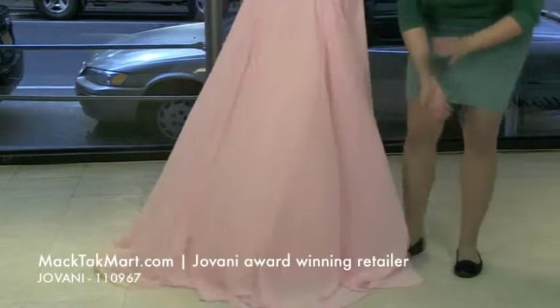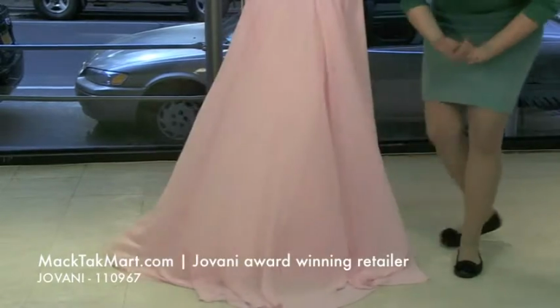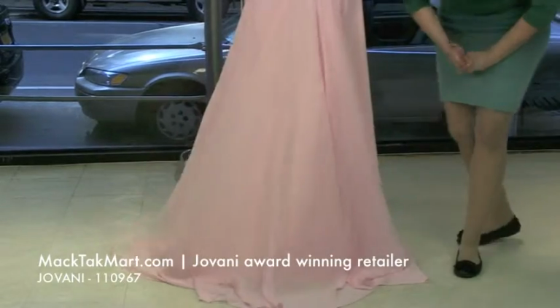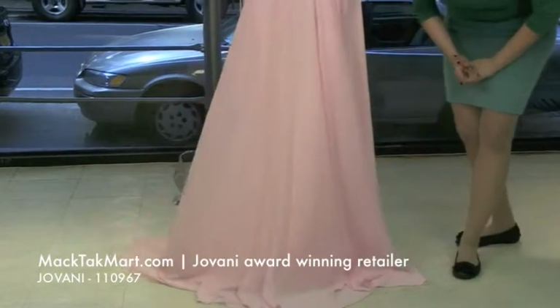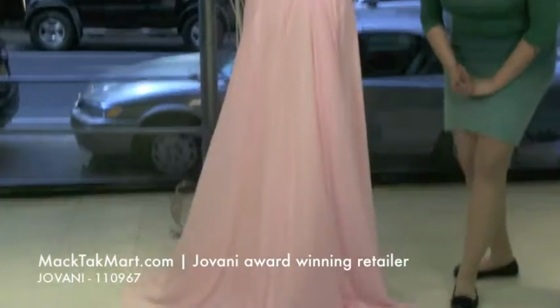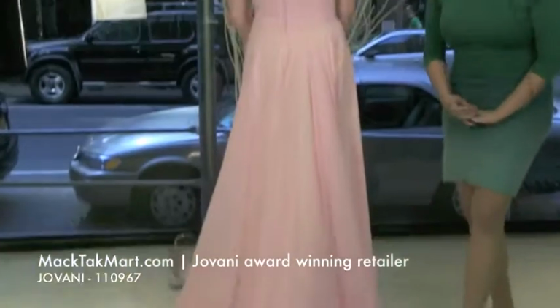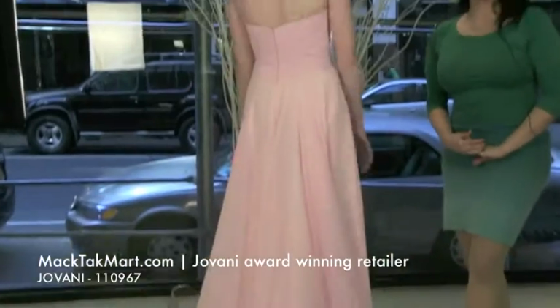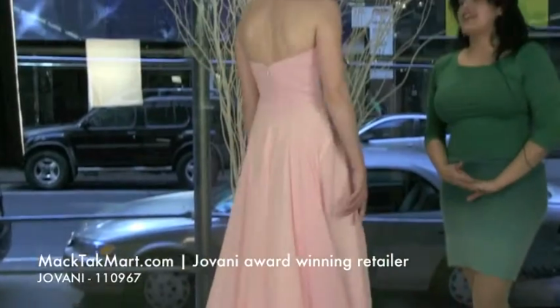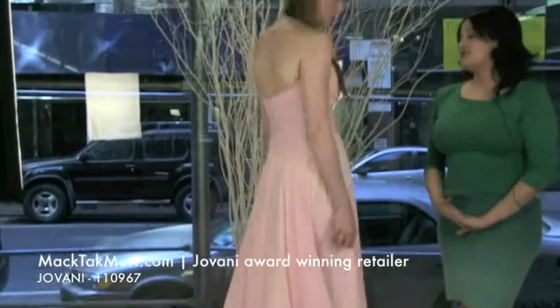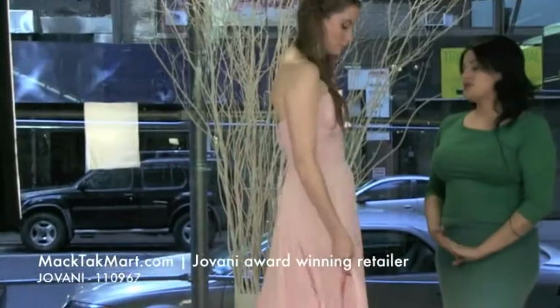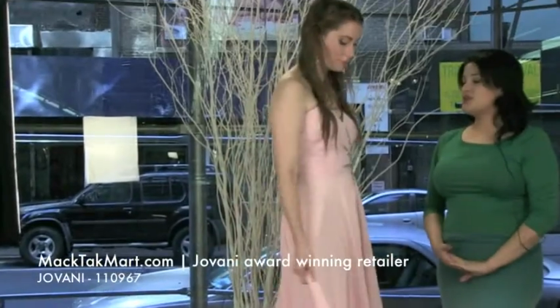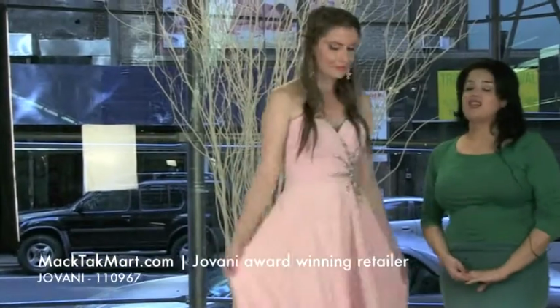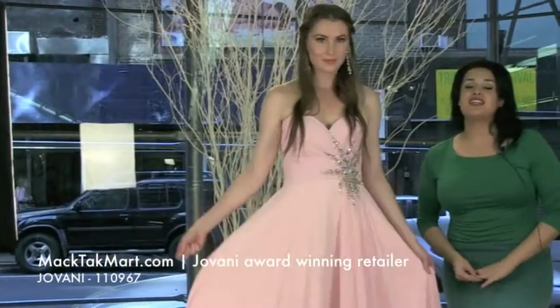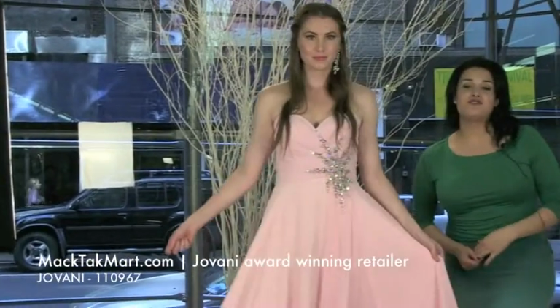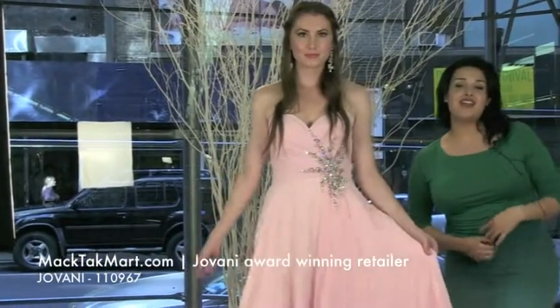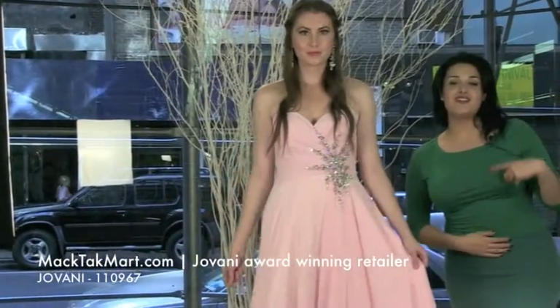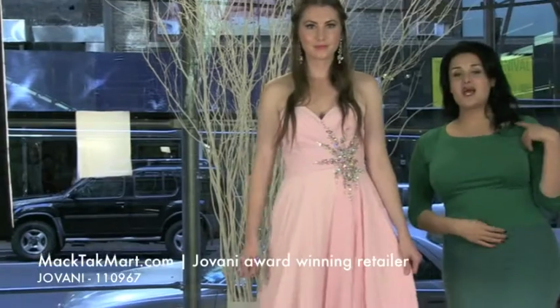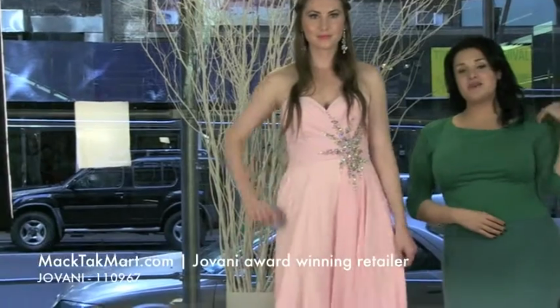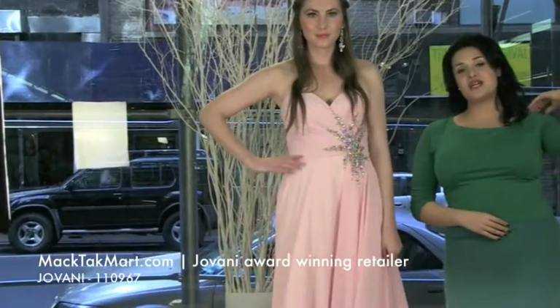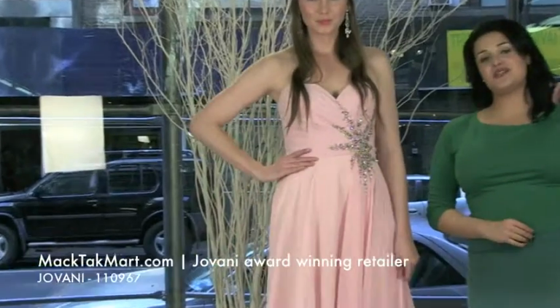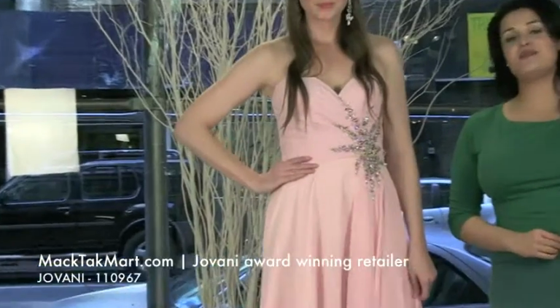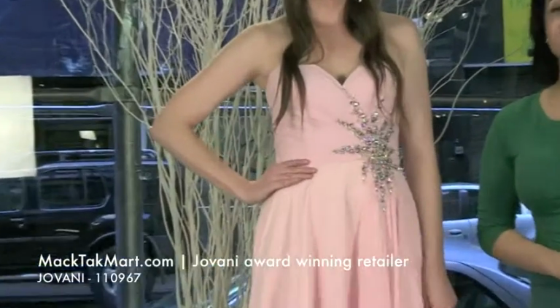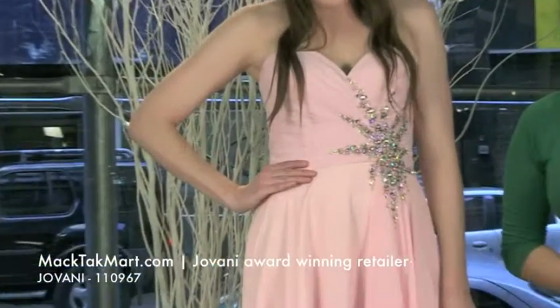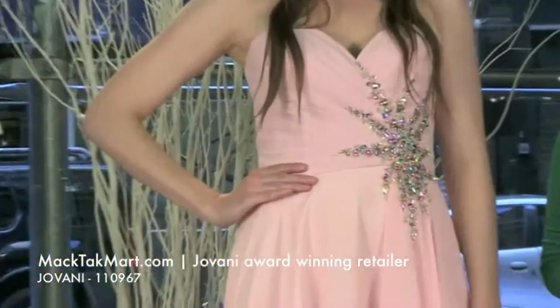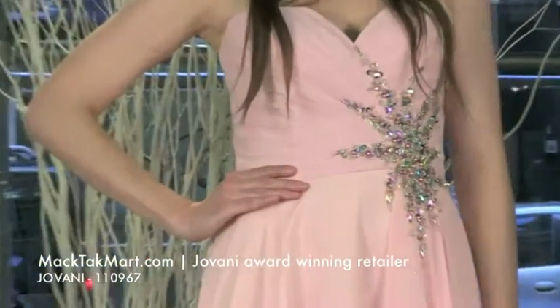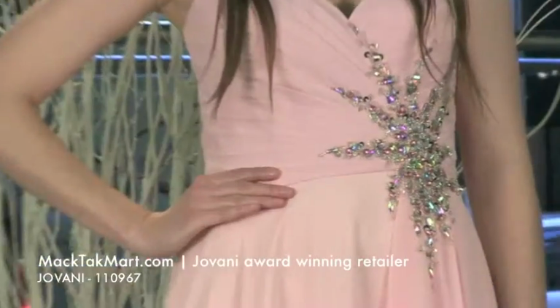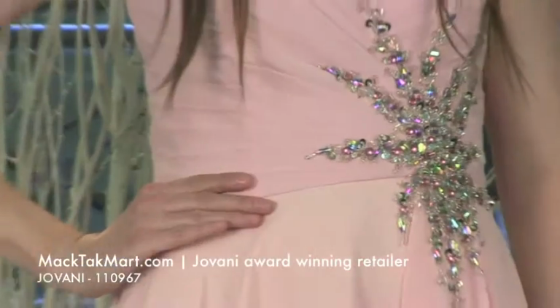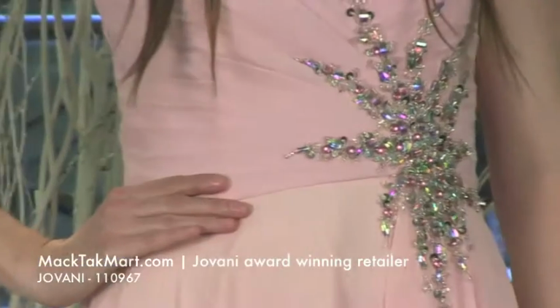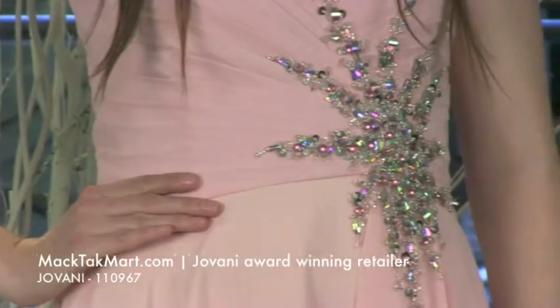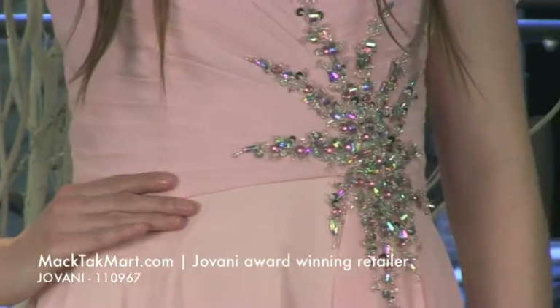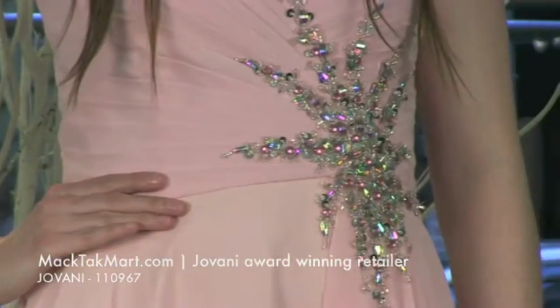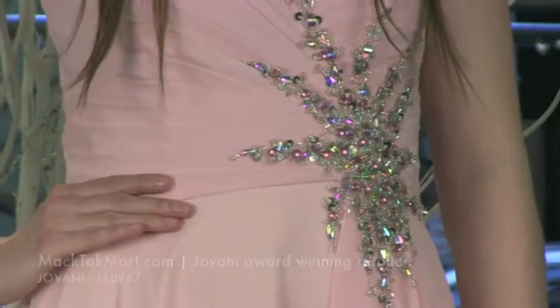This is the new collection of Giovanni Couture and you can find it on www.magtagmart.com. Thank you.